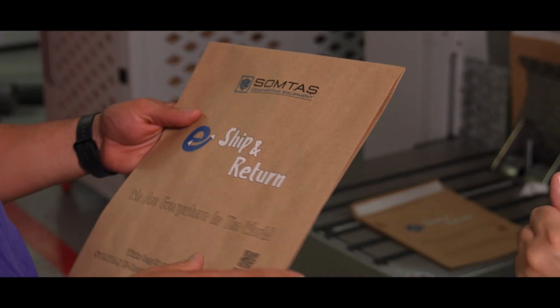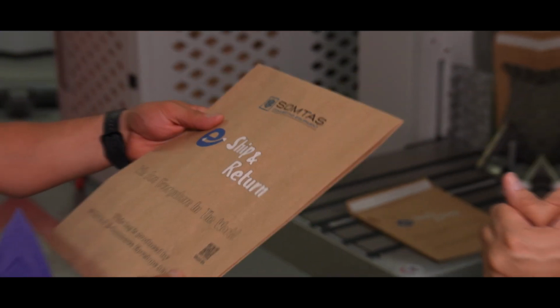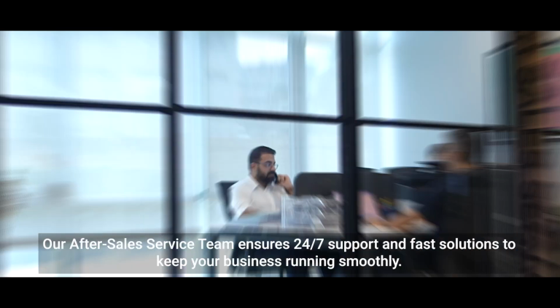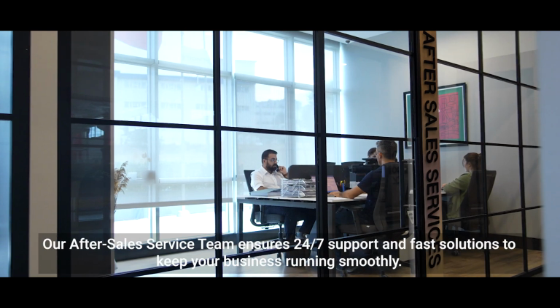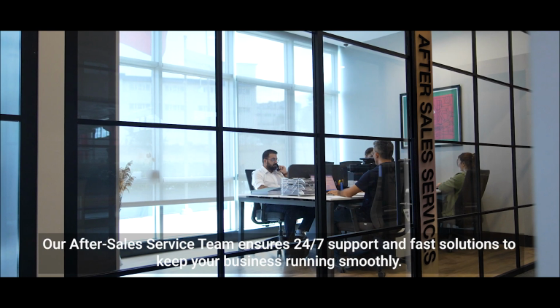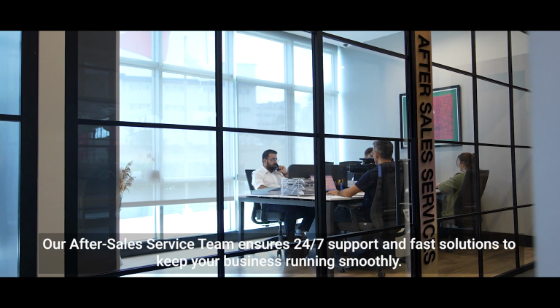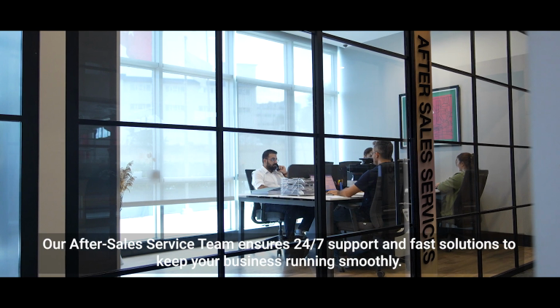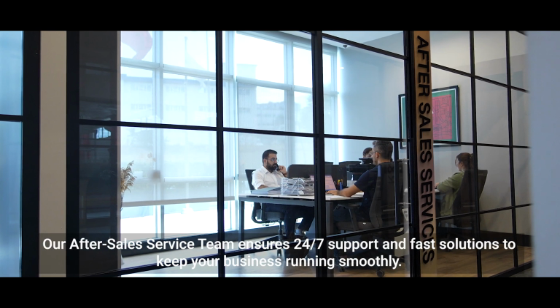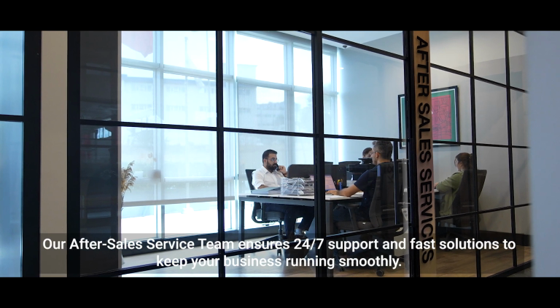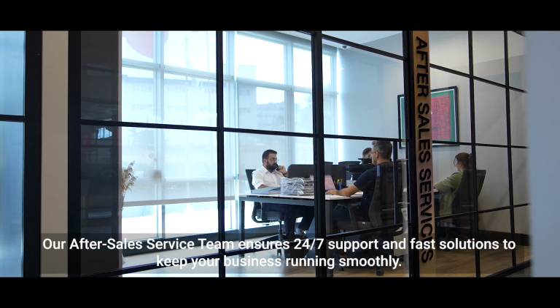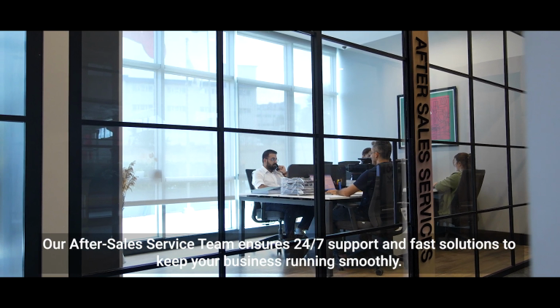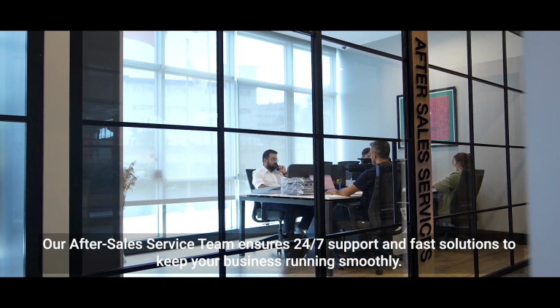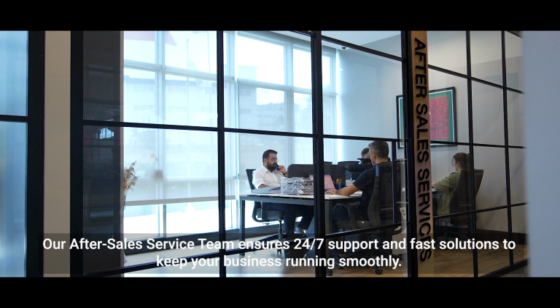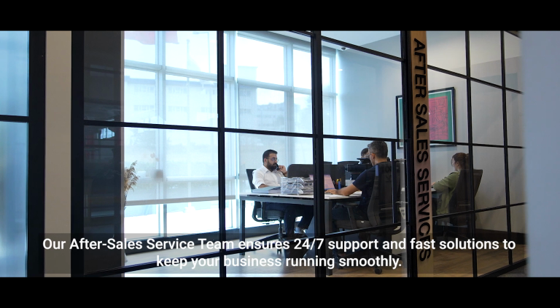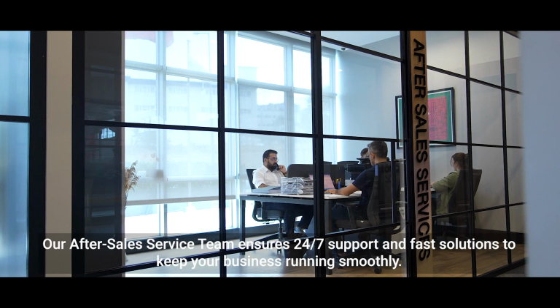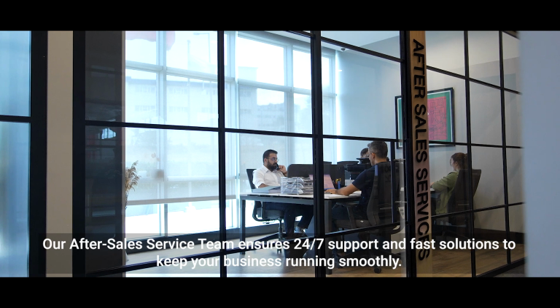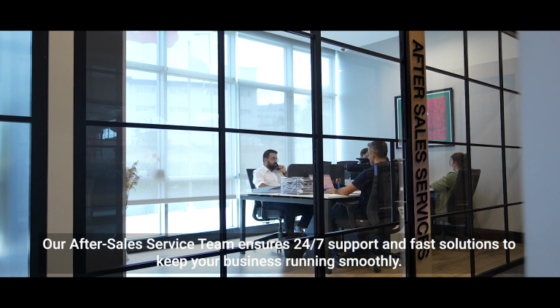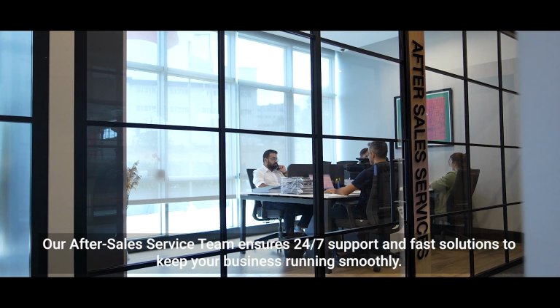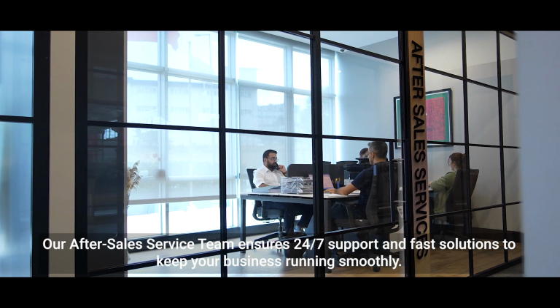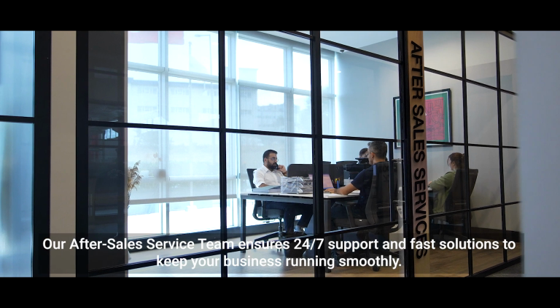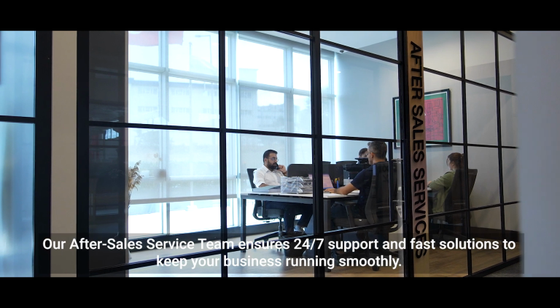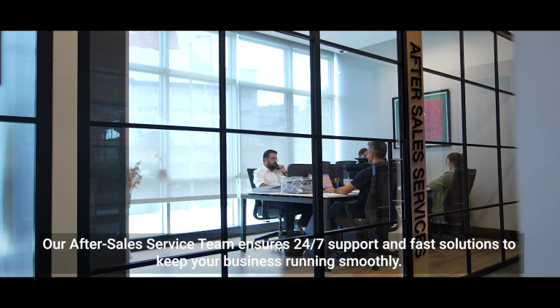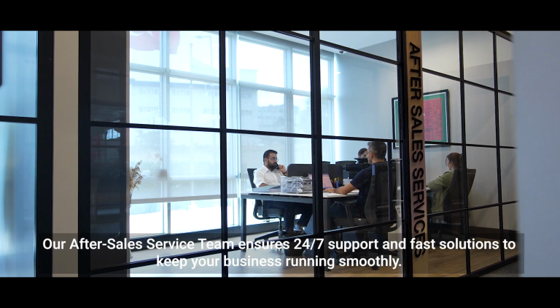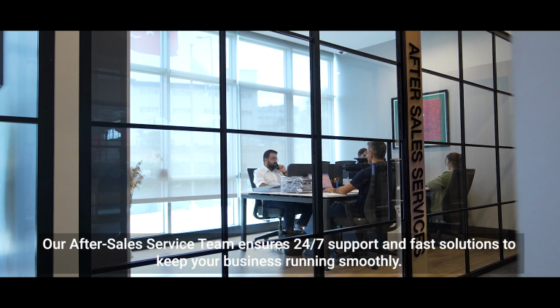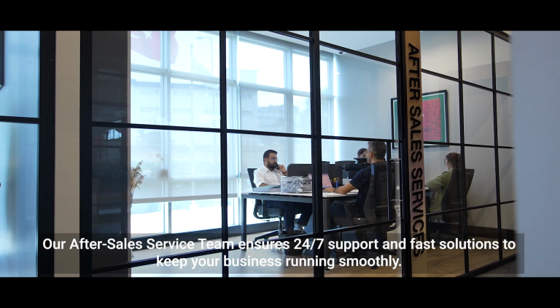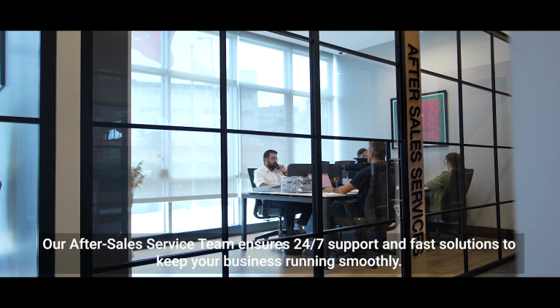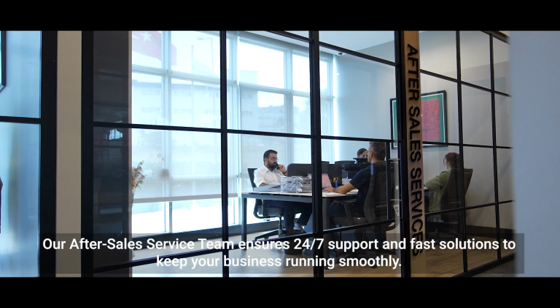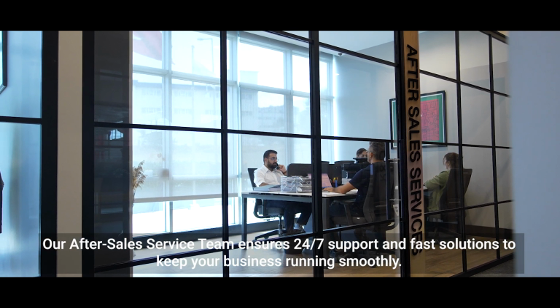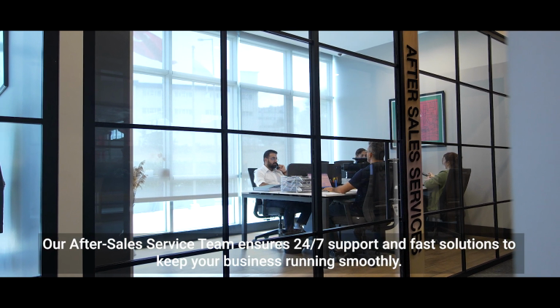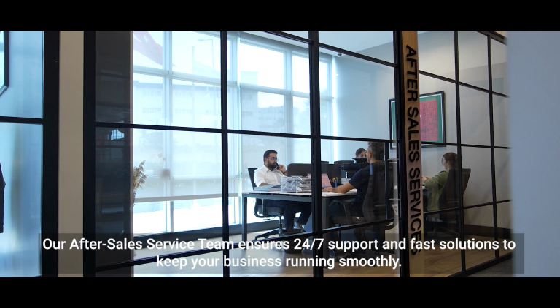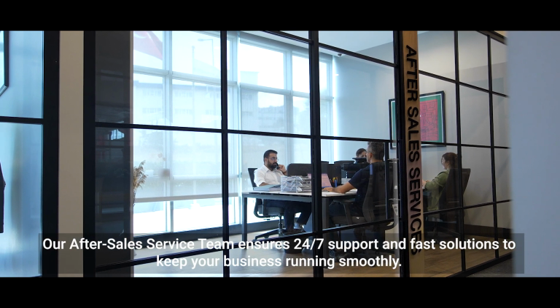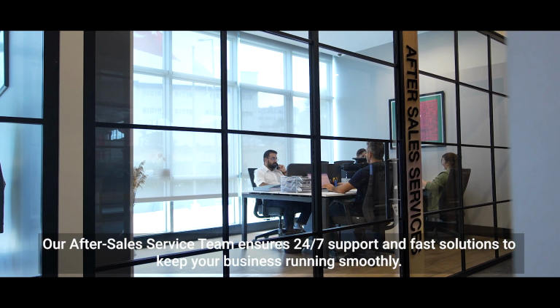Our after-sales service team ensures 24/7 support and fast solutions to keep your business running smoothly.